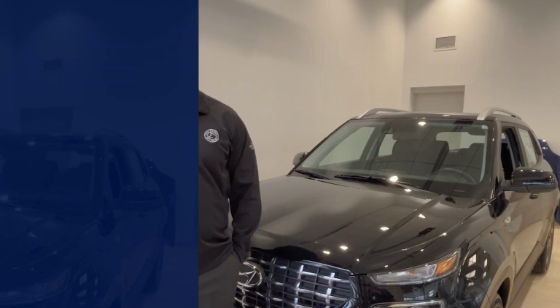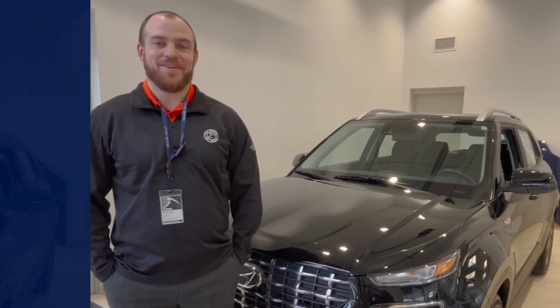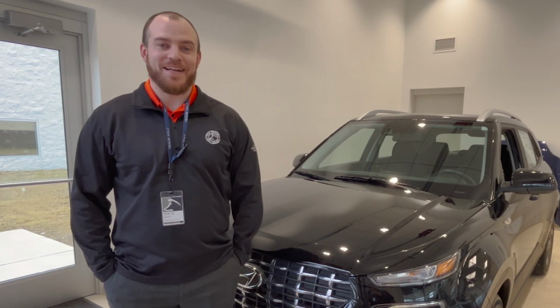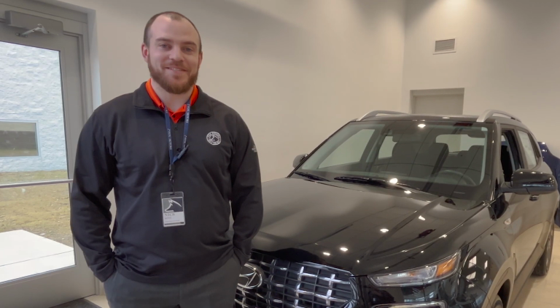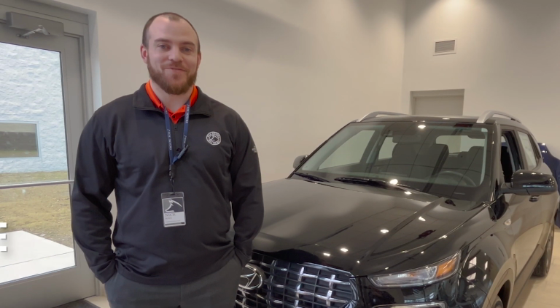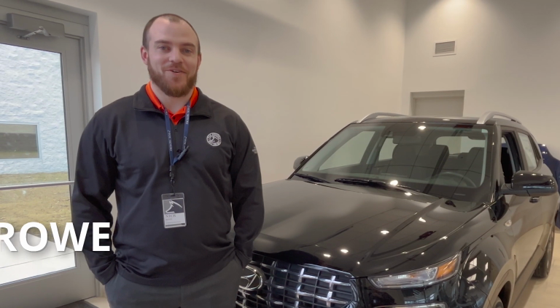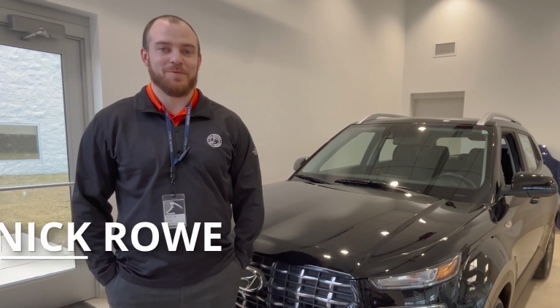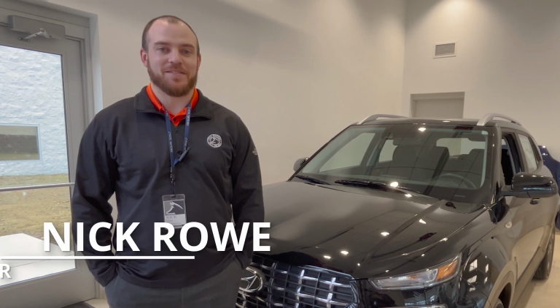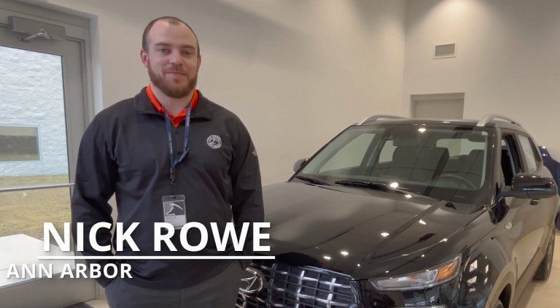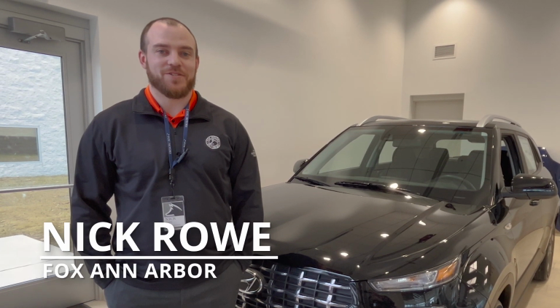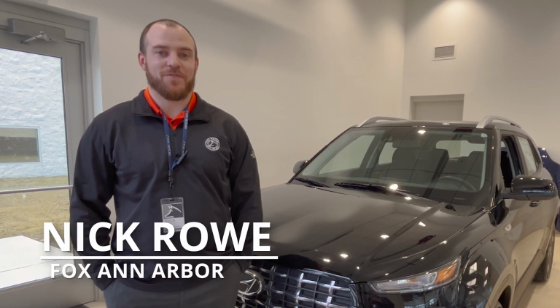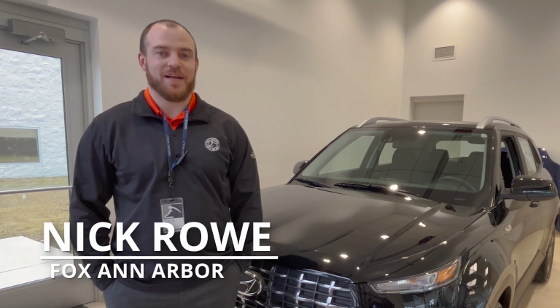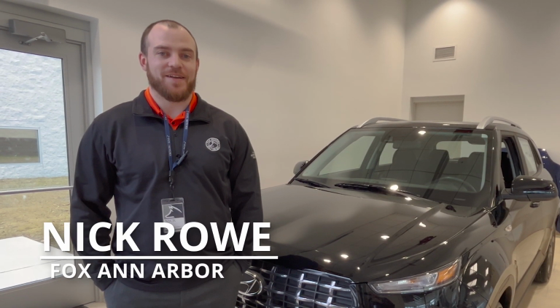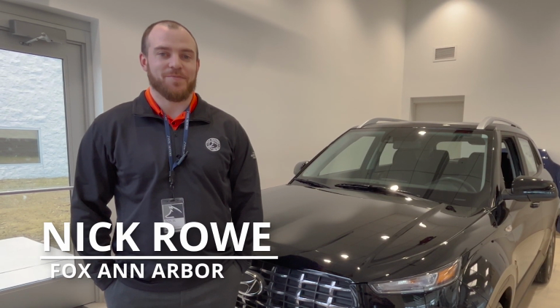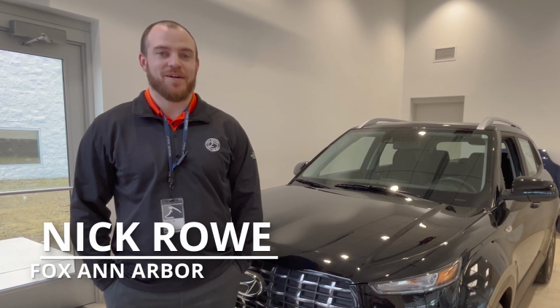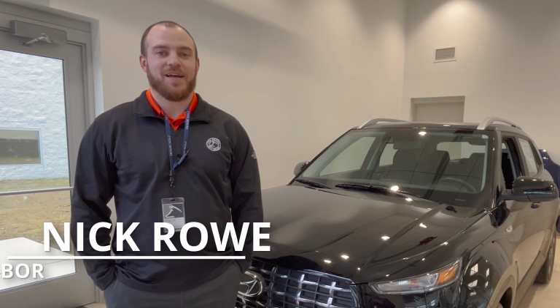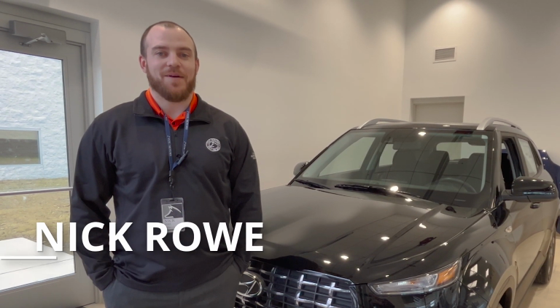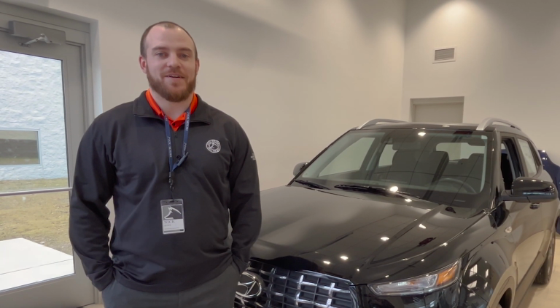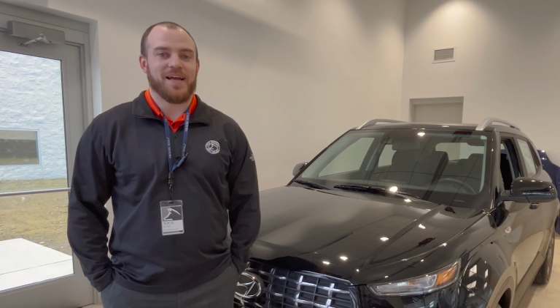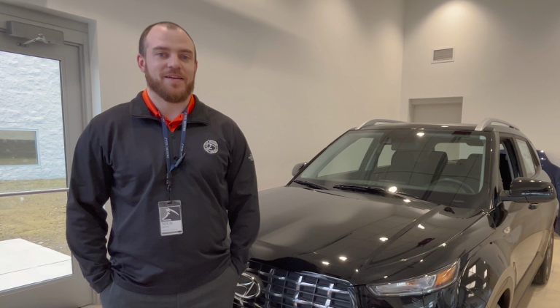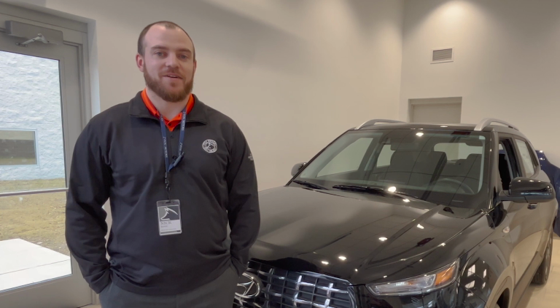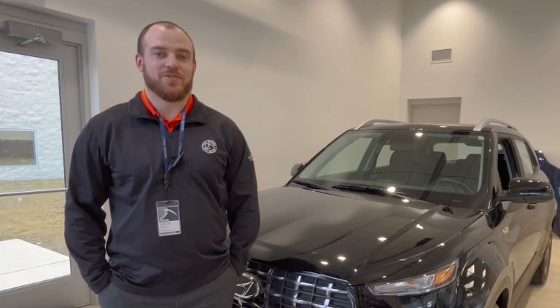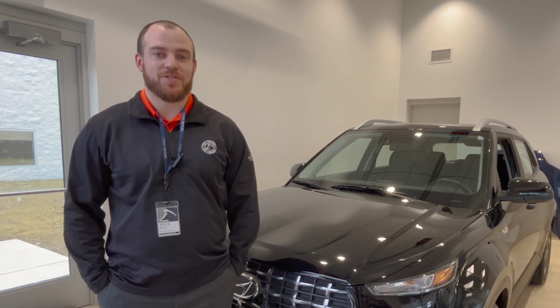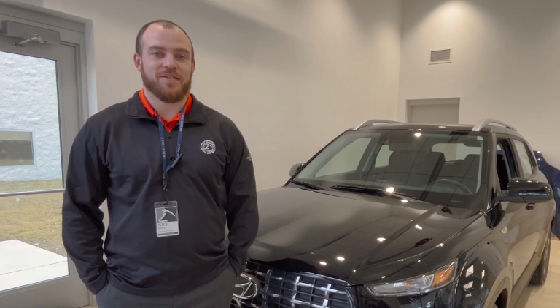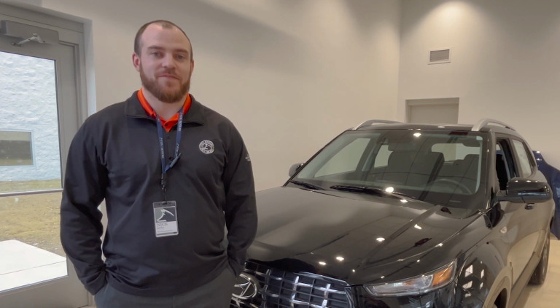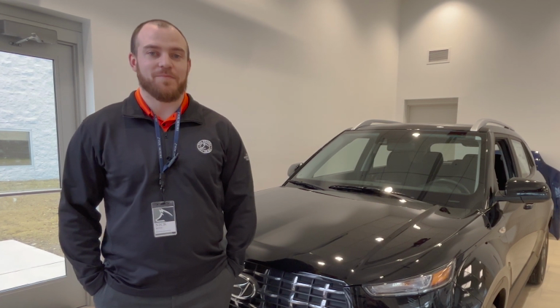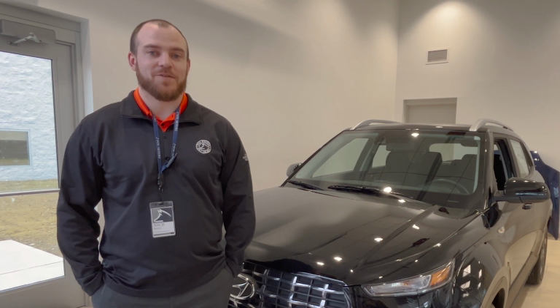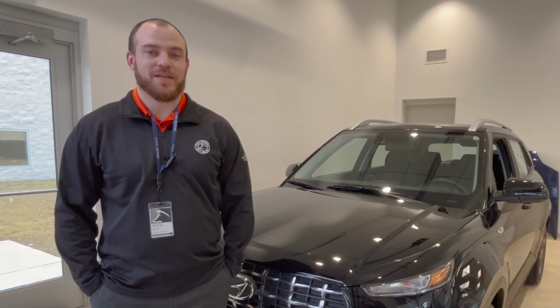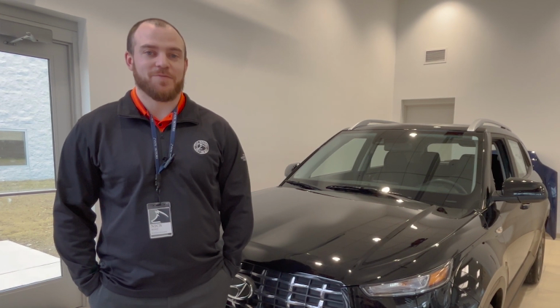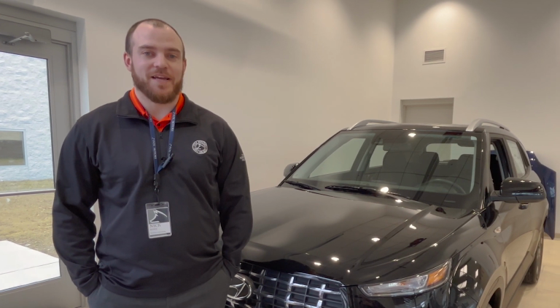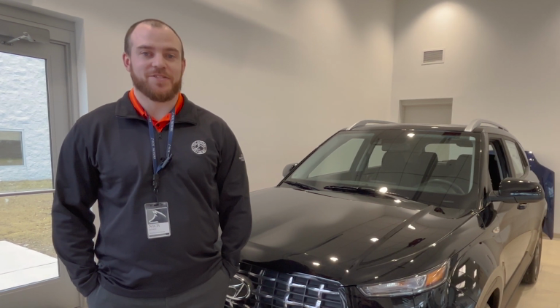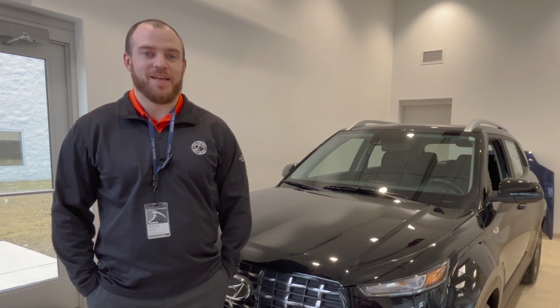Hi, my name is Nick Rowe. I'm a business manager for Fox Ann Arbor, and I'm here to highlight our Zurich Shield Environmental Protection Package today.